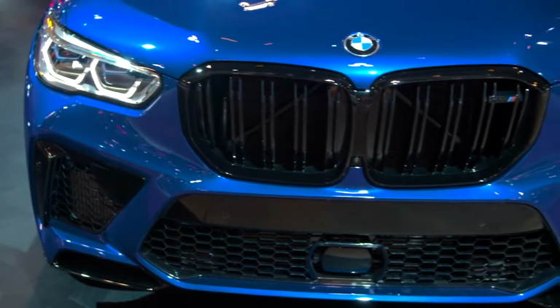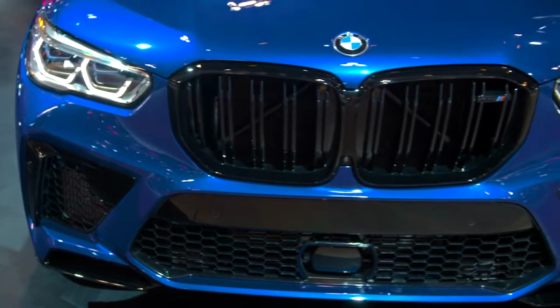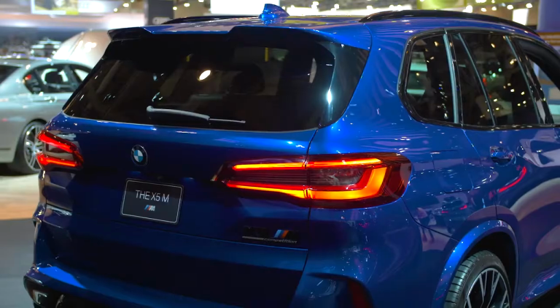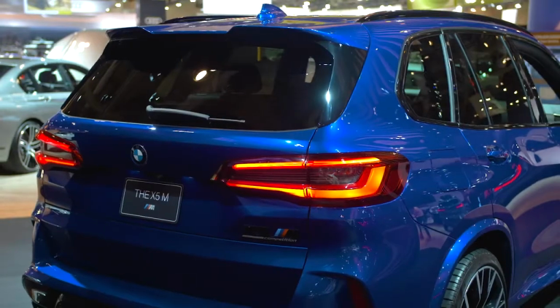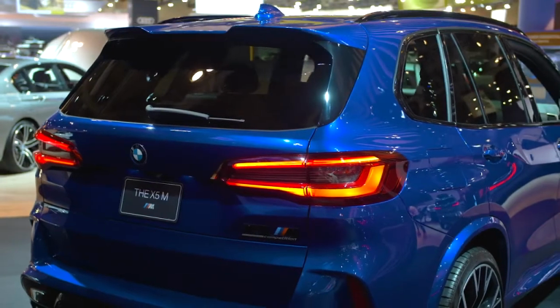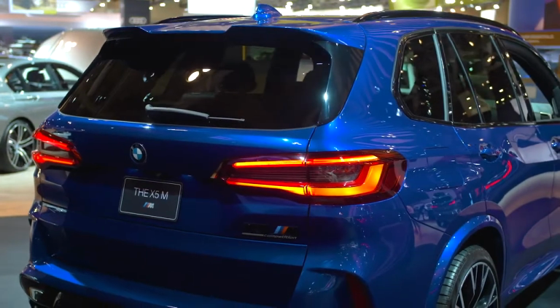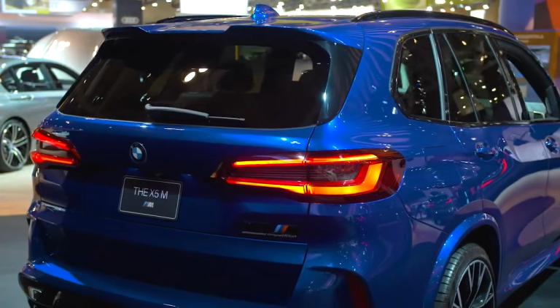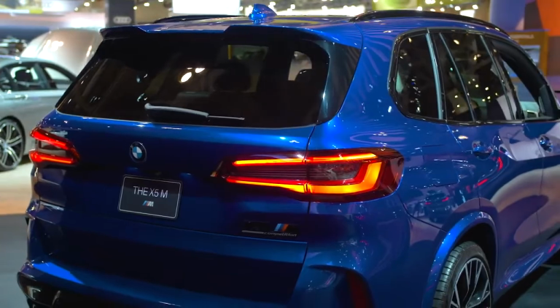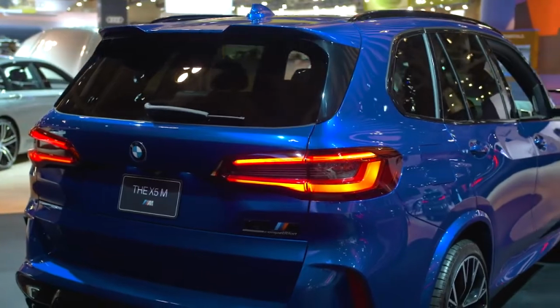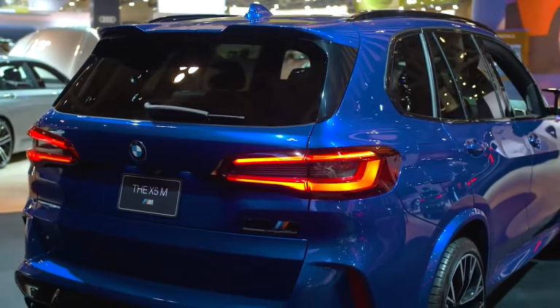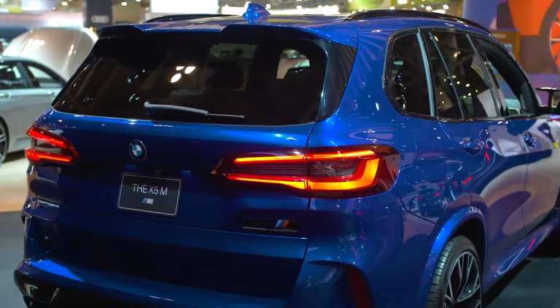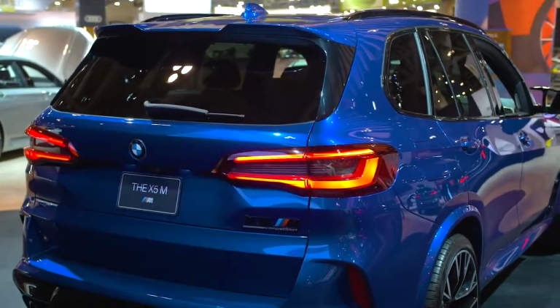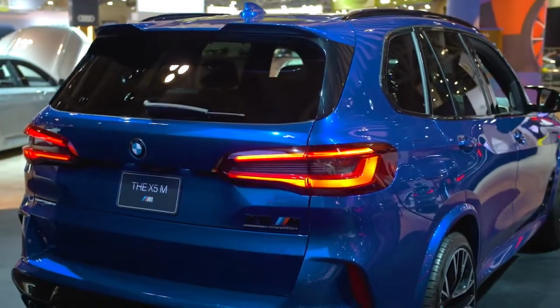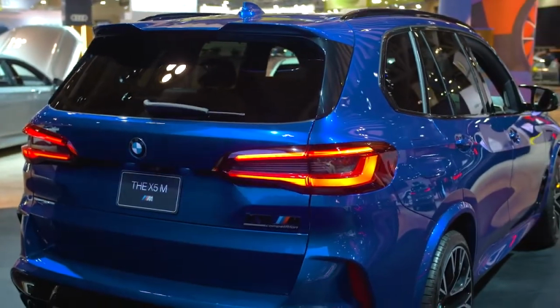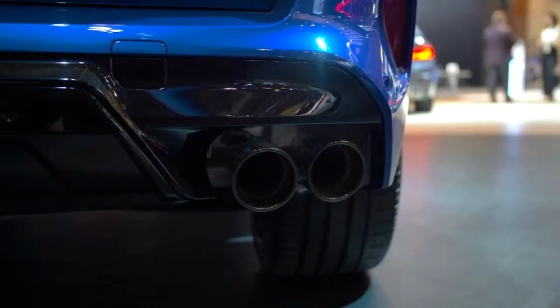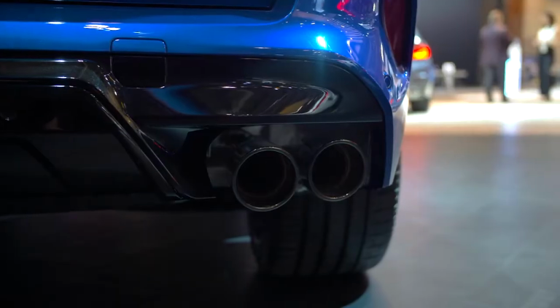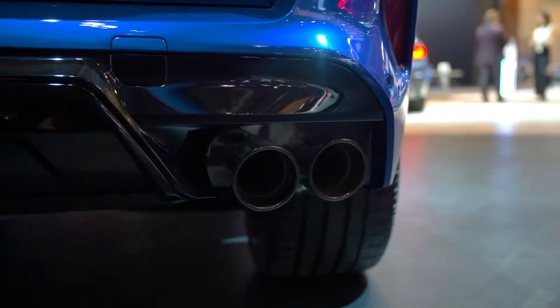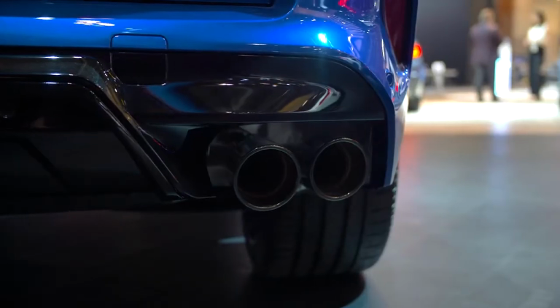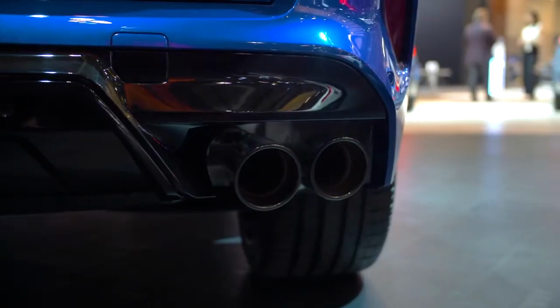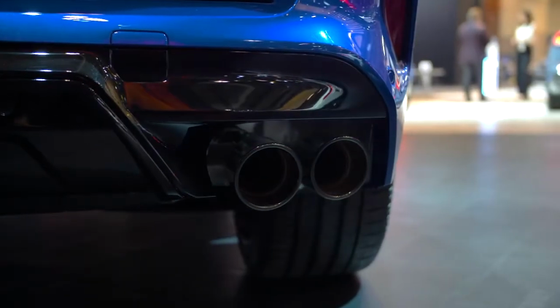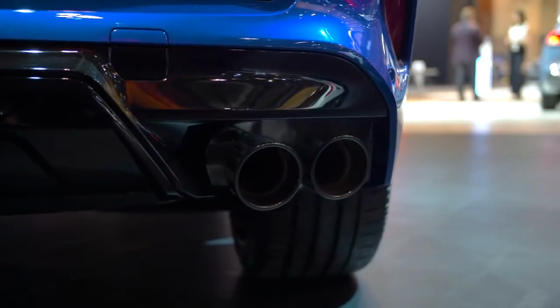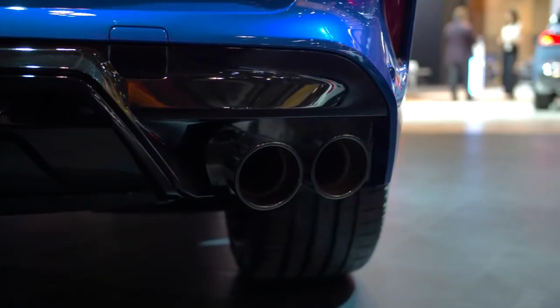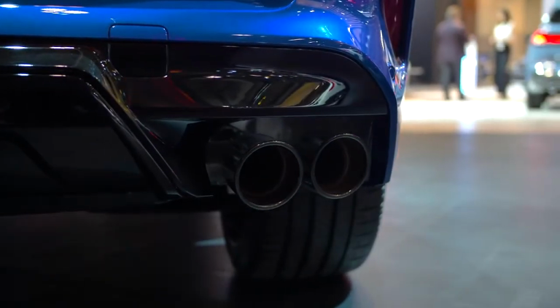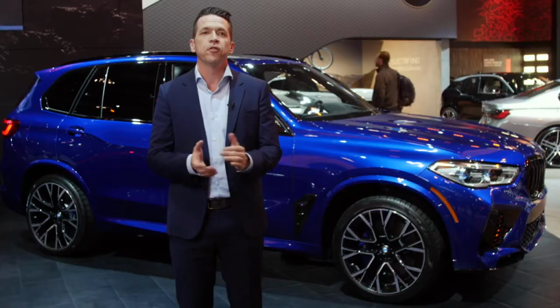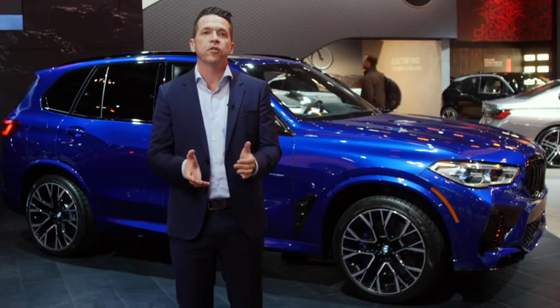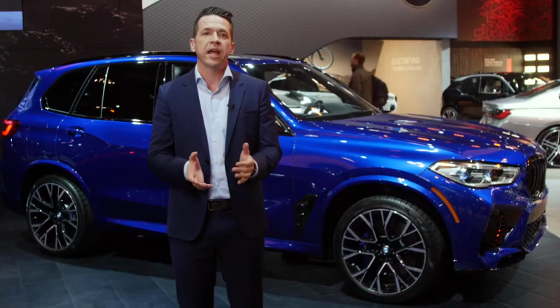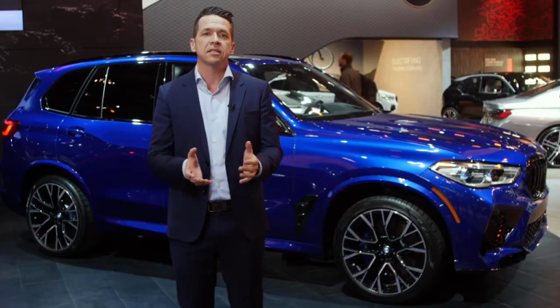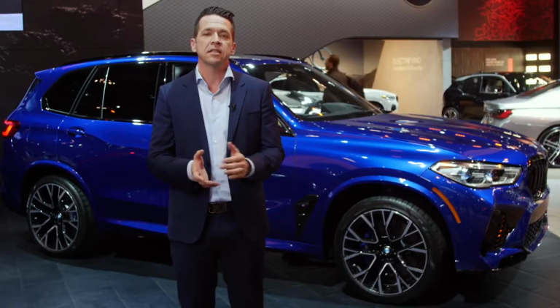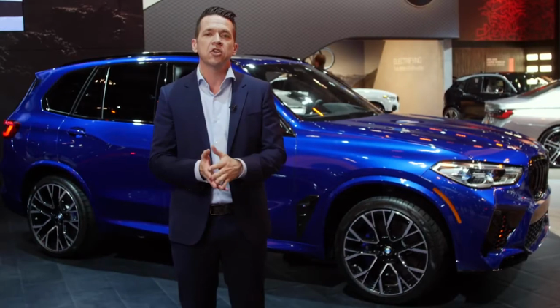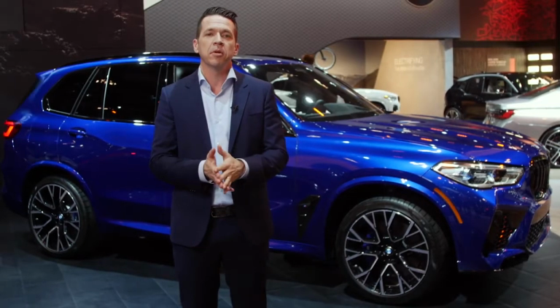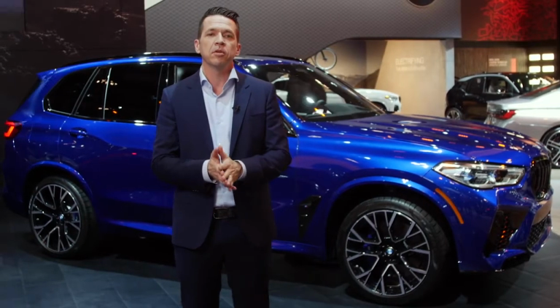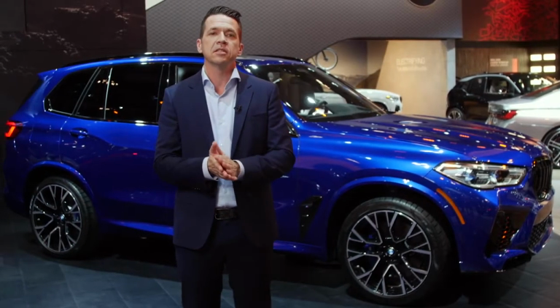Out back, the rear roof spoiler, rear diffuser, and large quad exhaust tips further enhance its dominant presence.